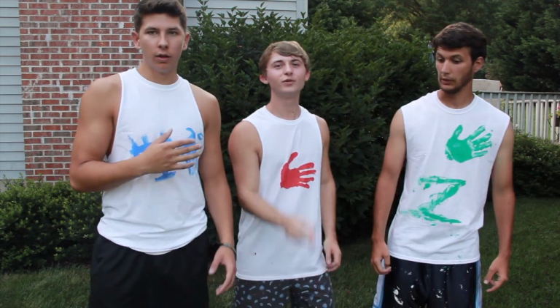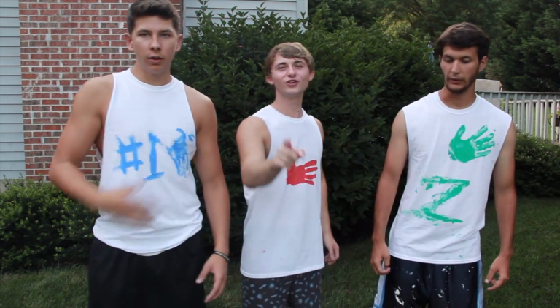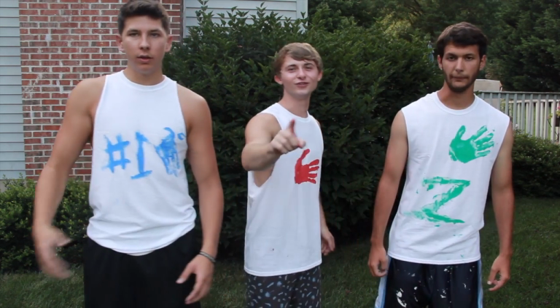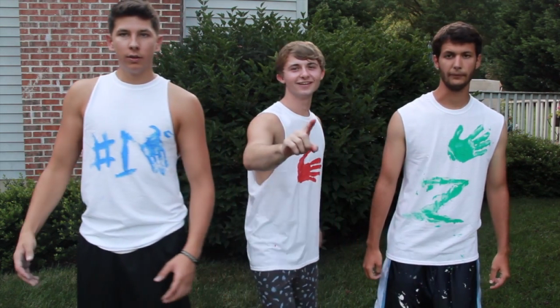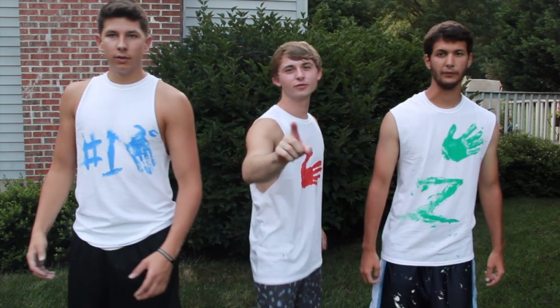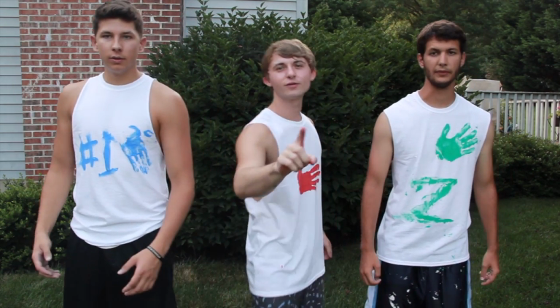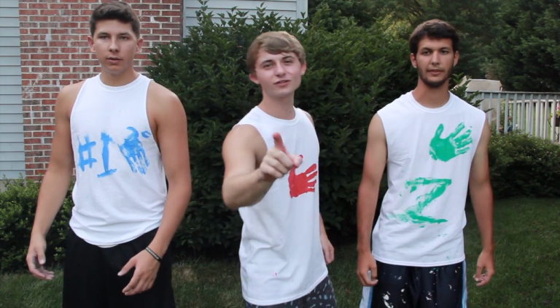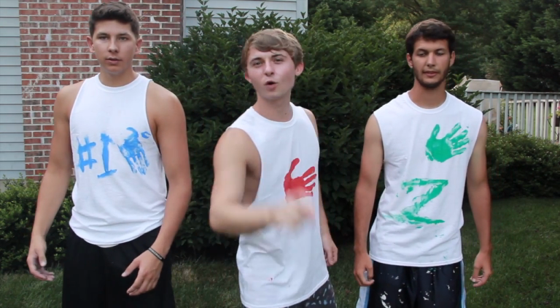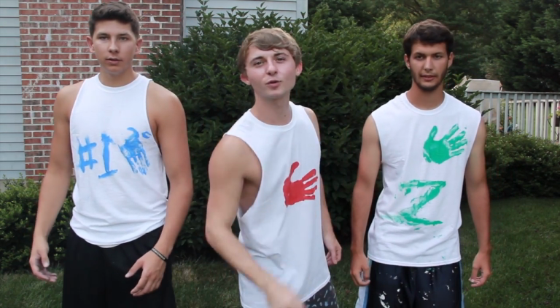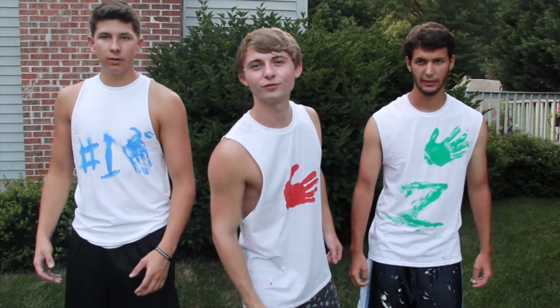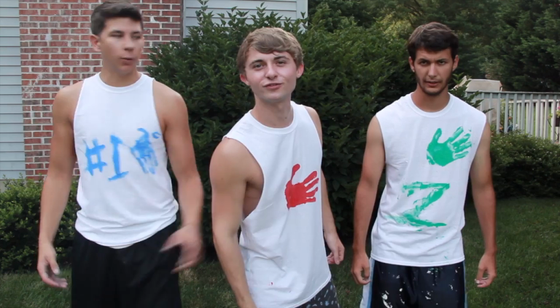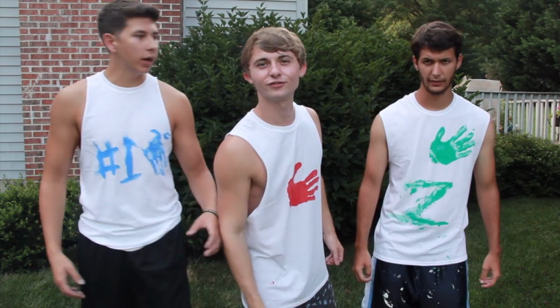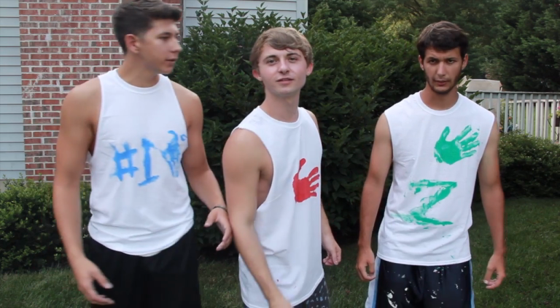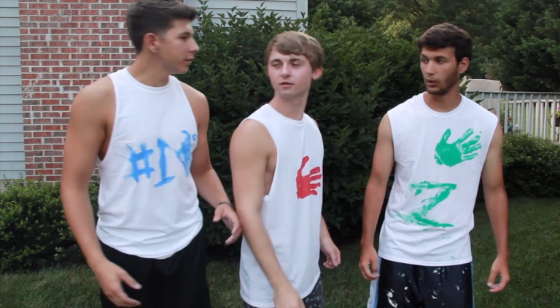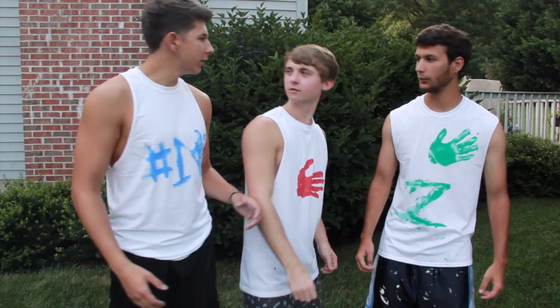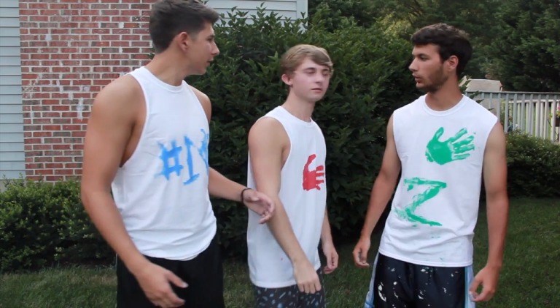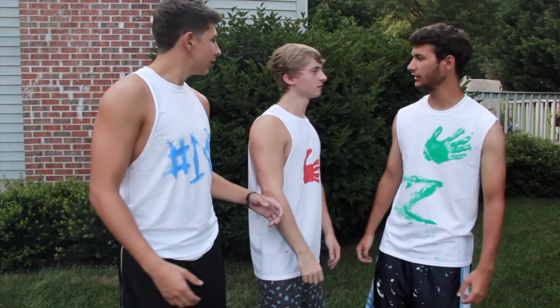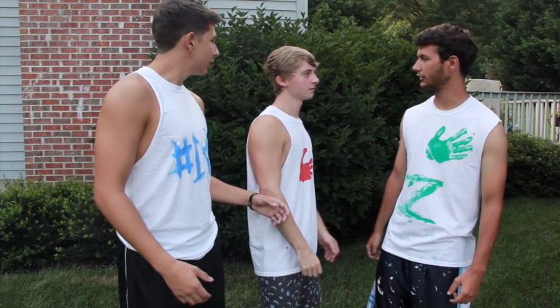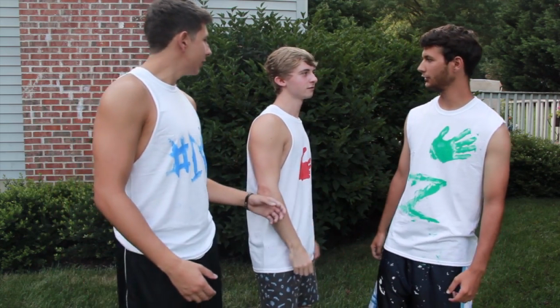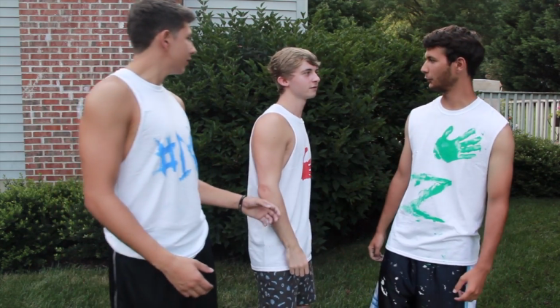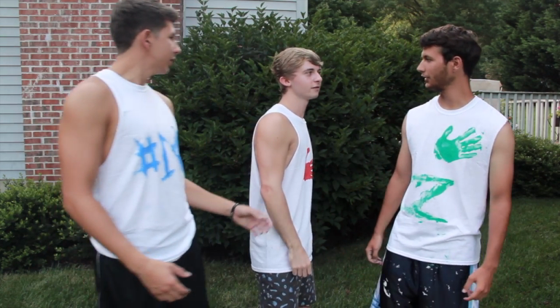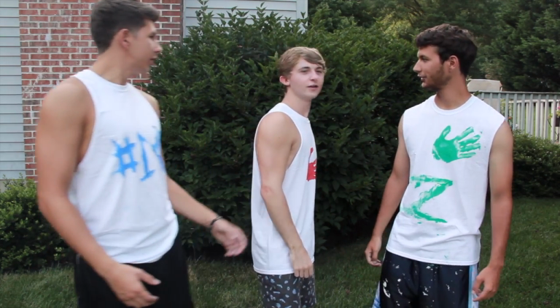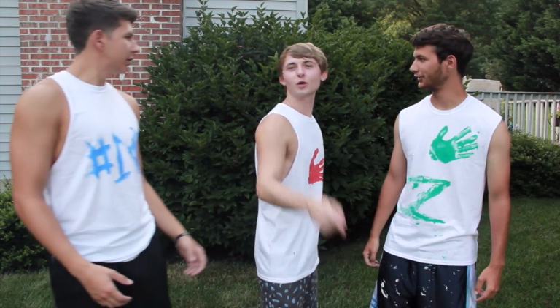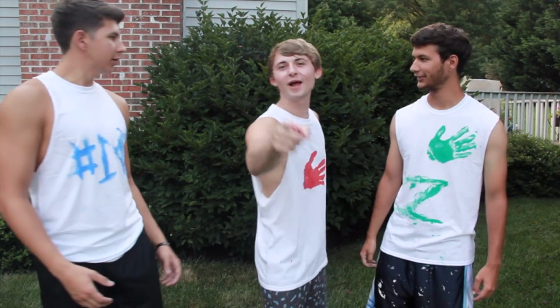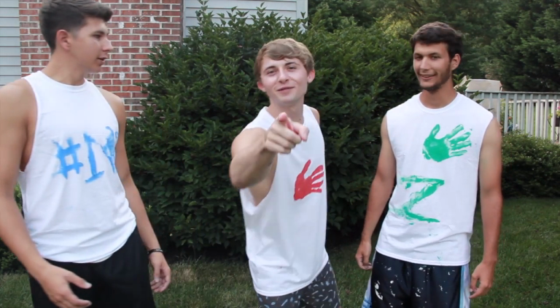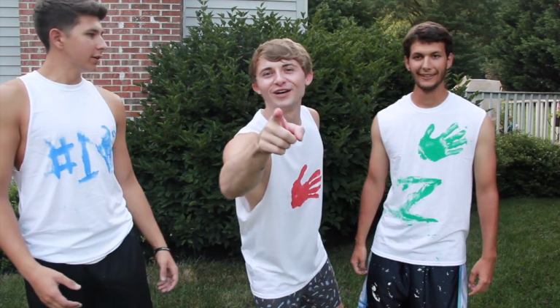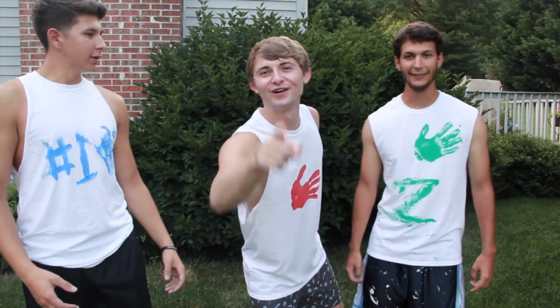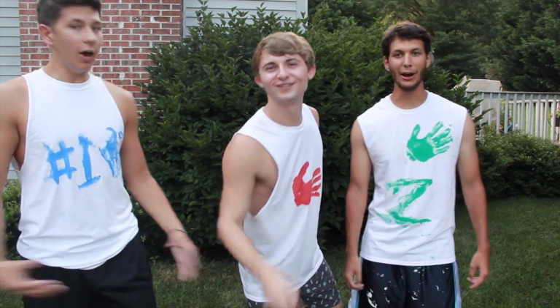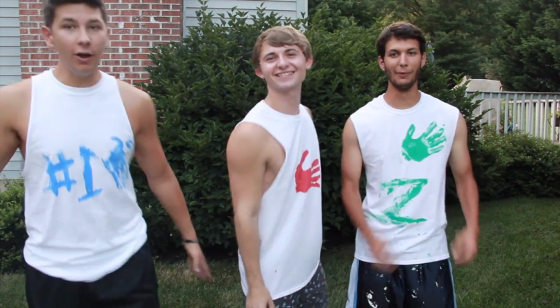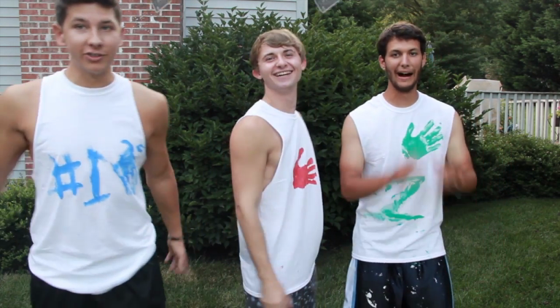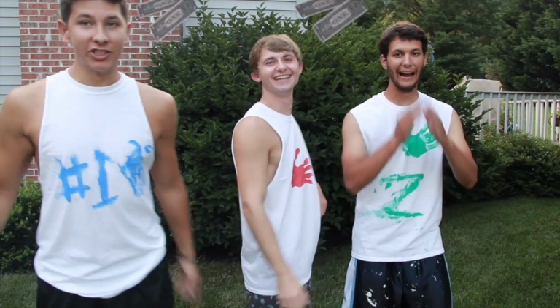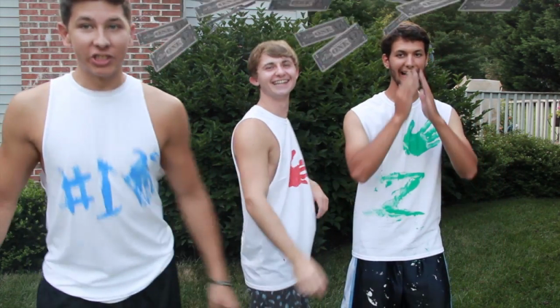But dude, they're not just water balloons. They're paint balloons! Oh my god!